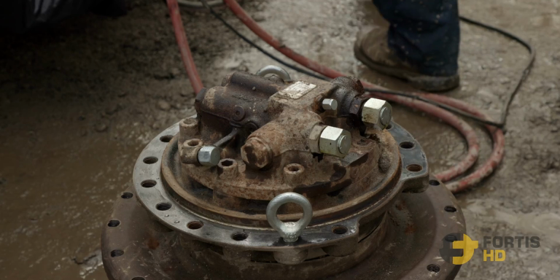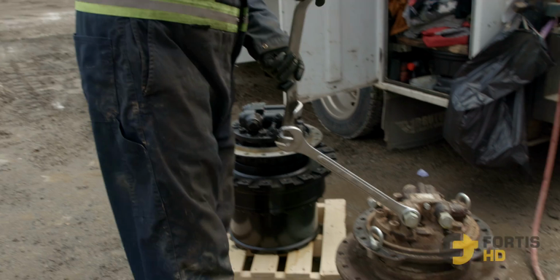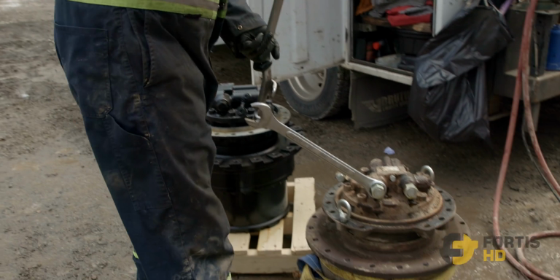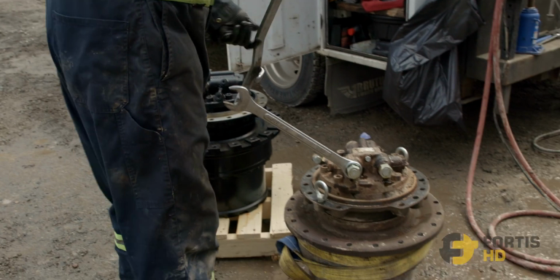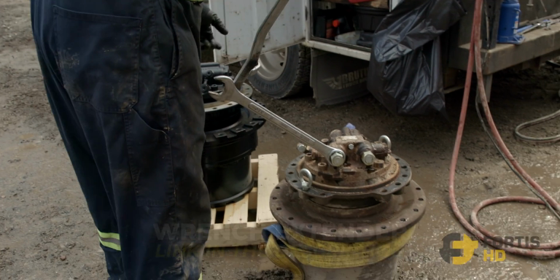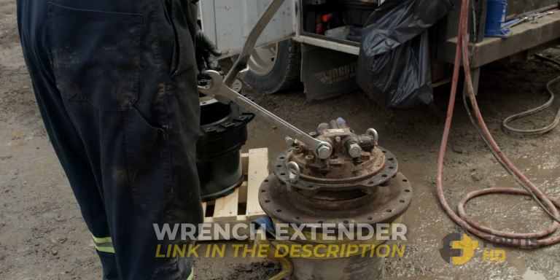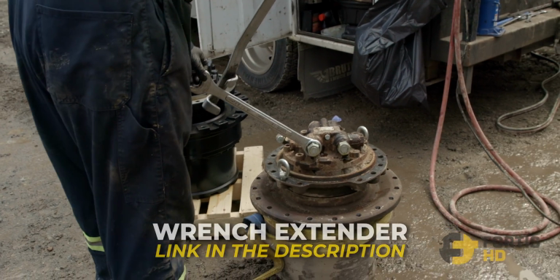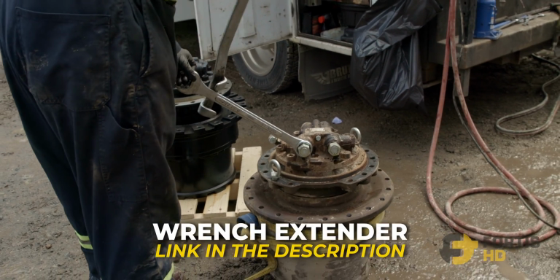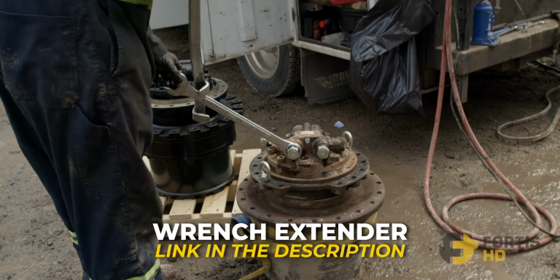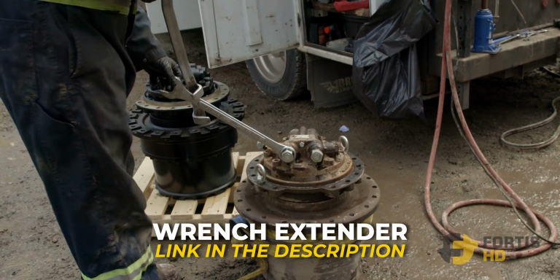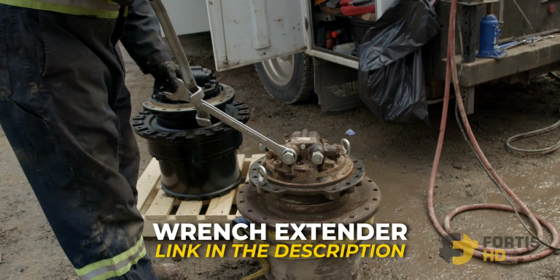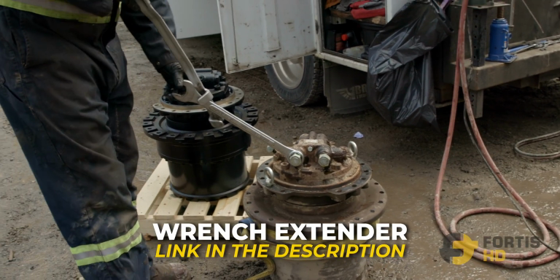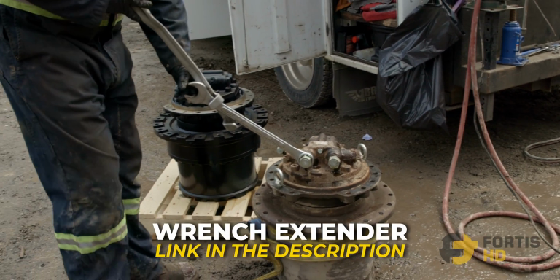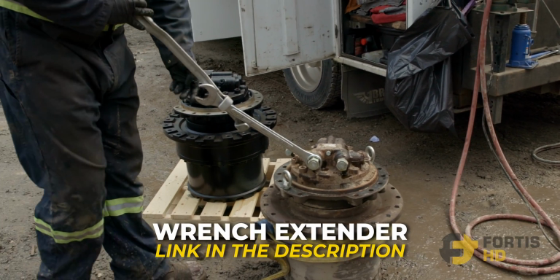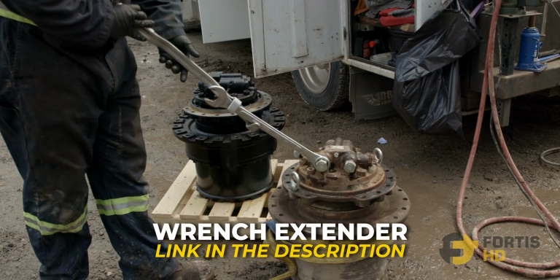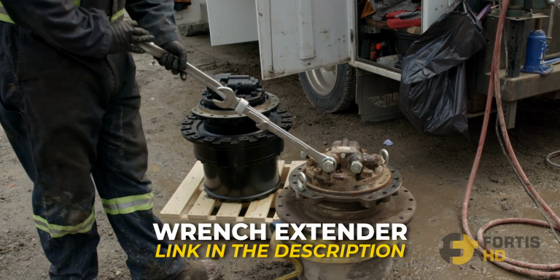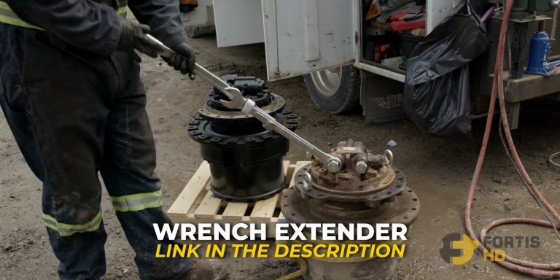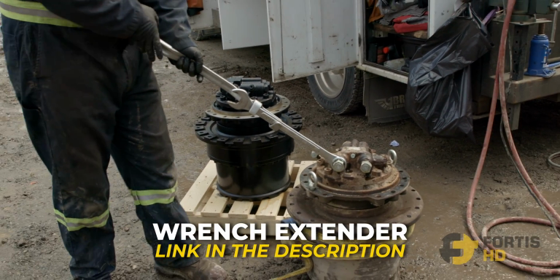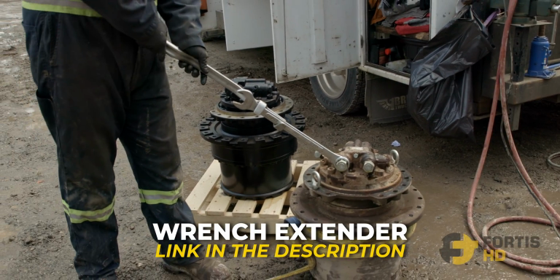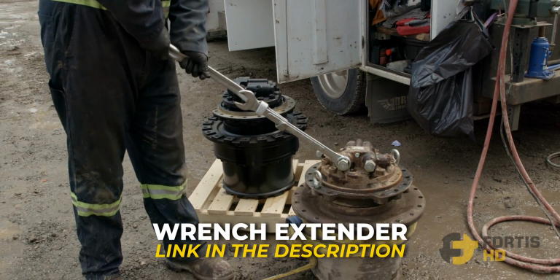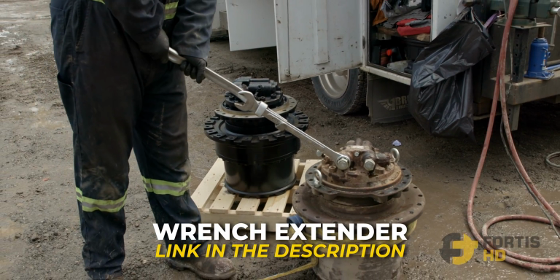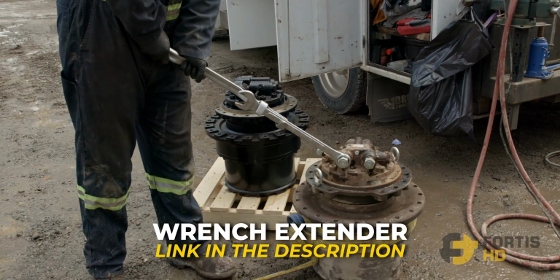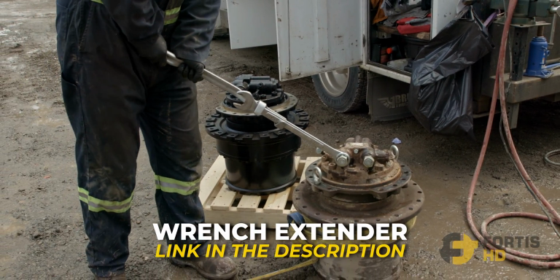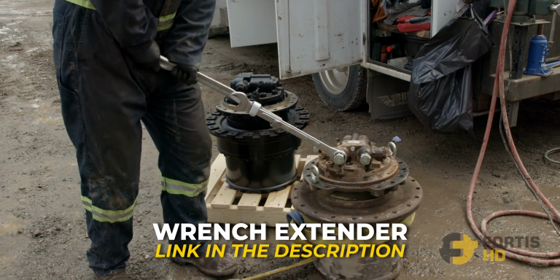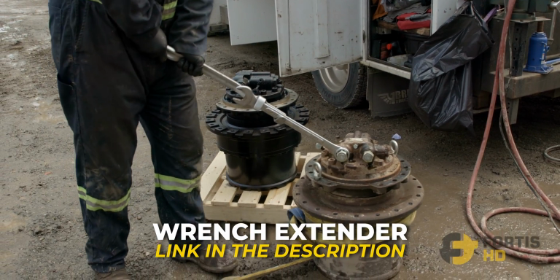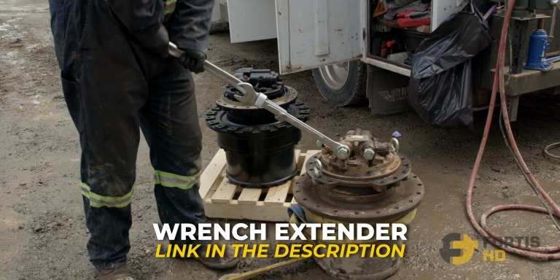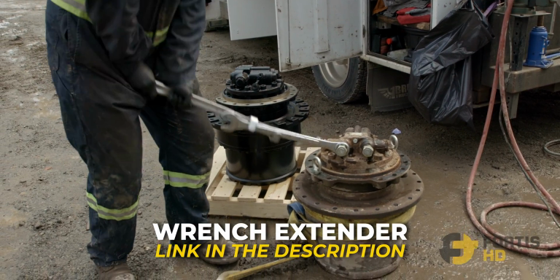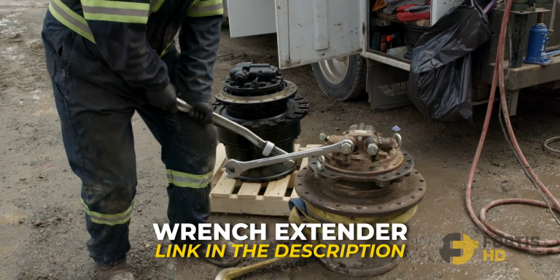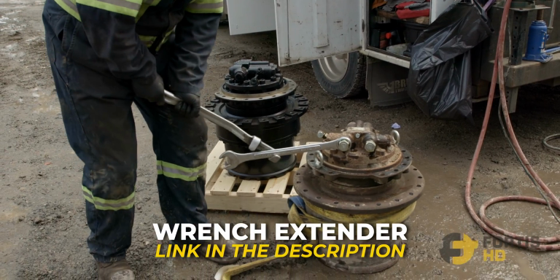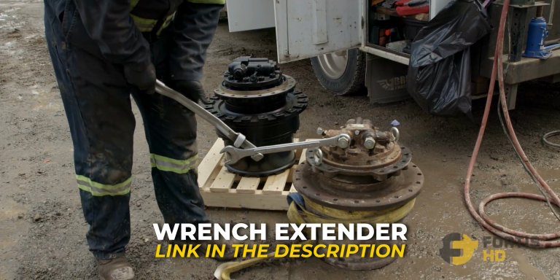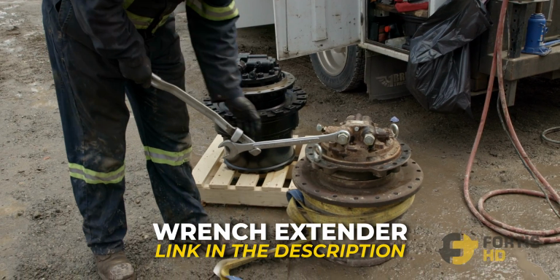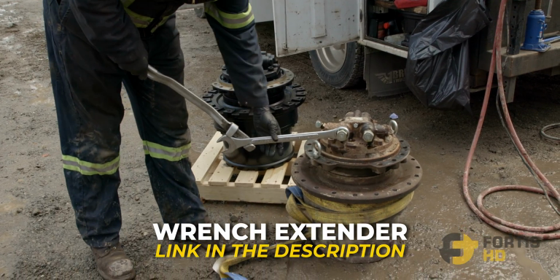Step 6: Transfer the fittings over from the old one to the new one. If they're damaged, replace them.